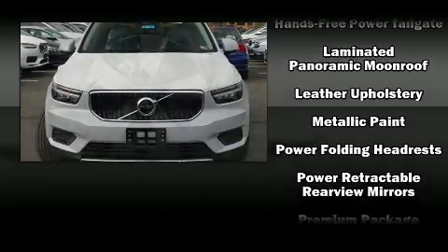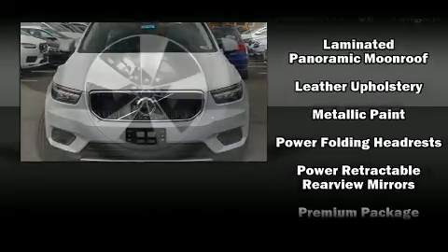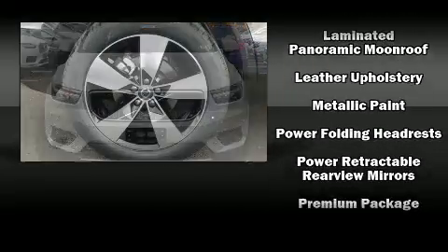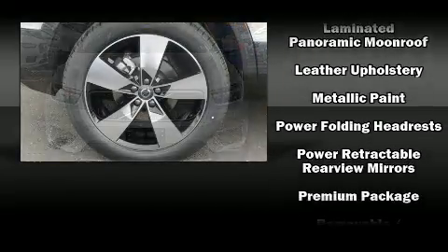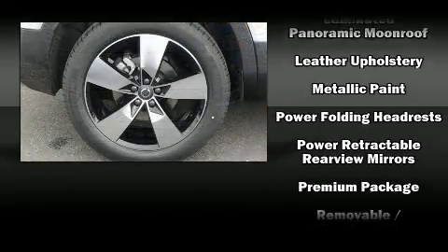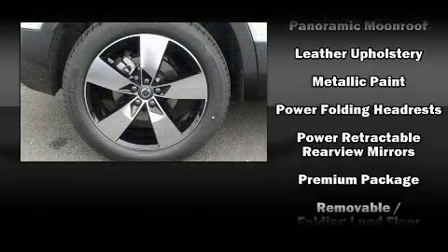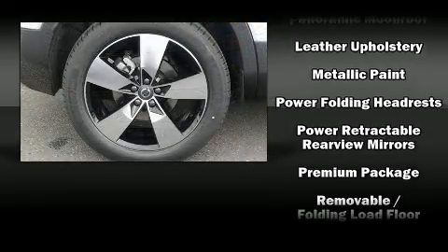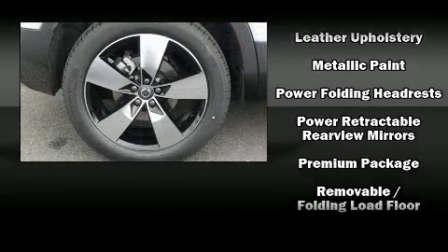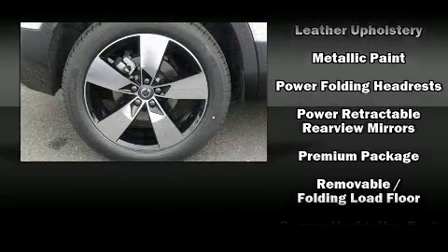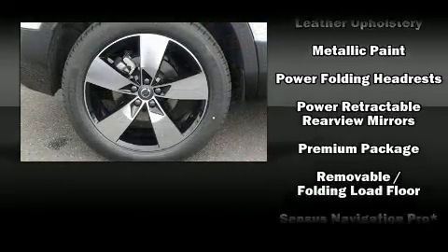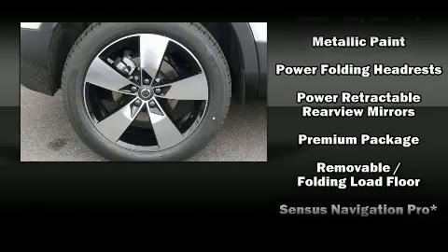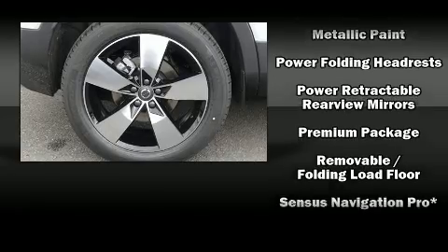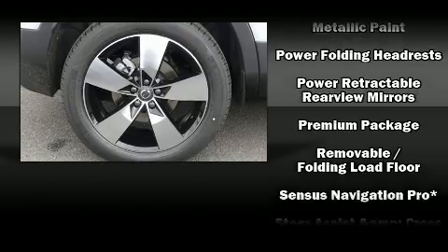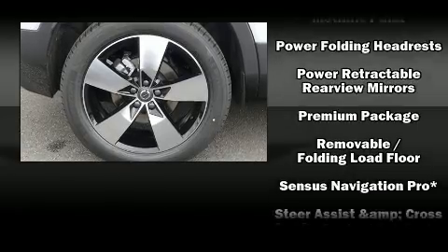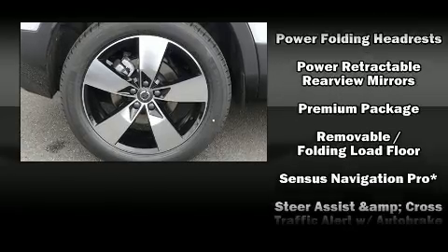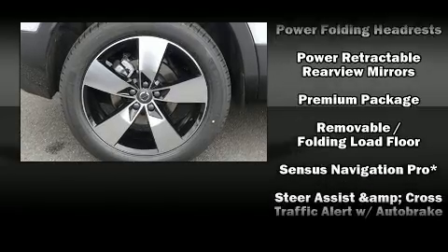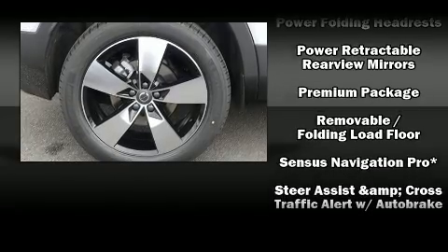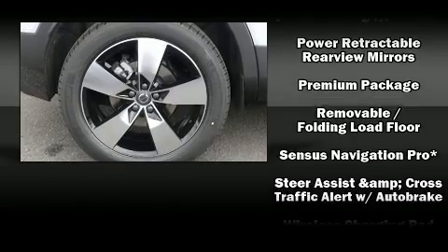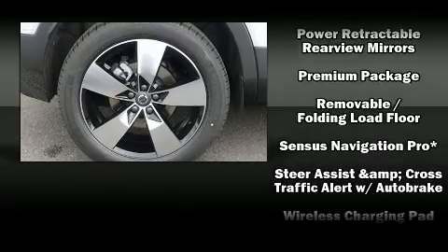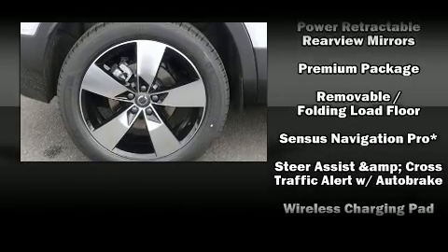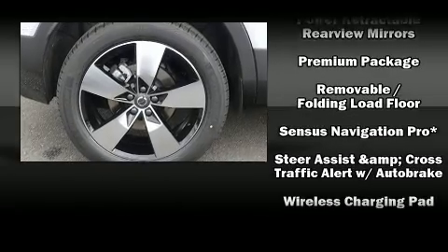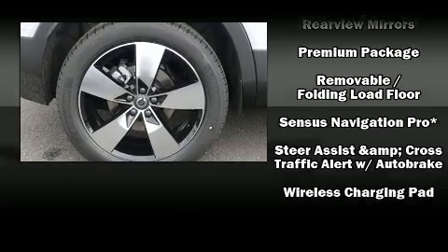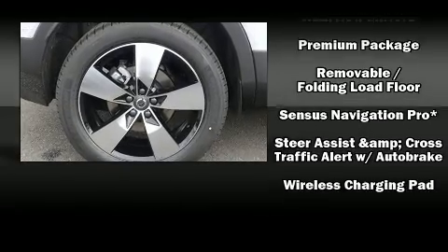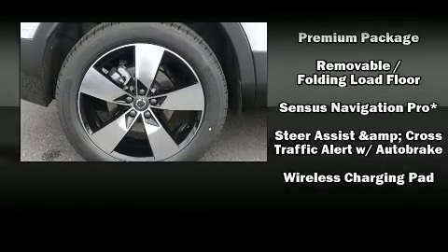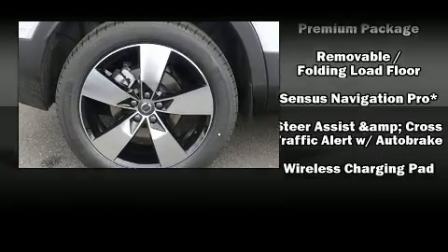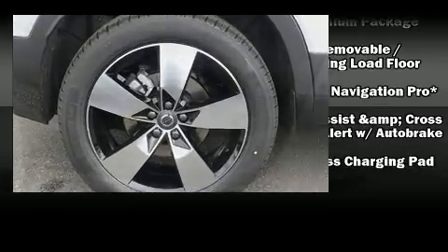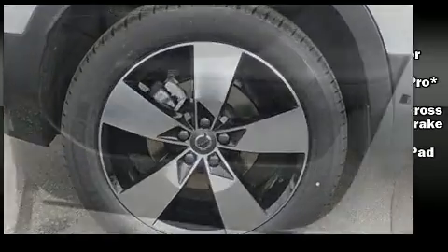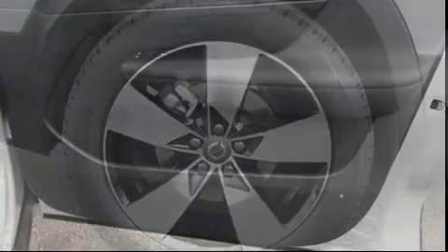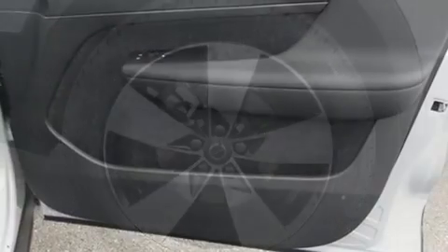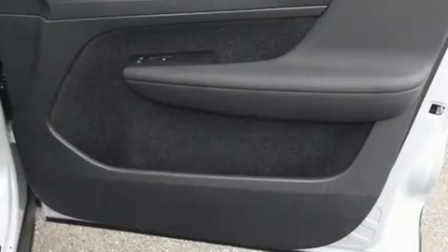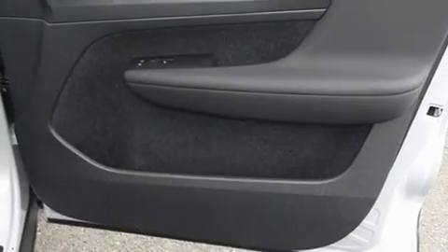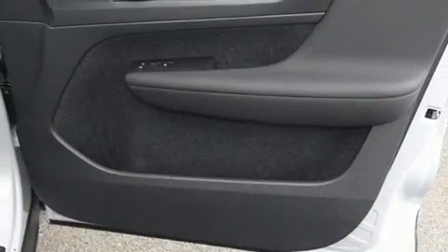Curtain airbags combine with standard stability control, creating a comprehensive safety network.